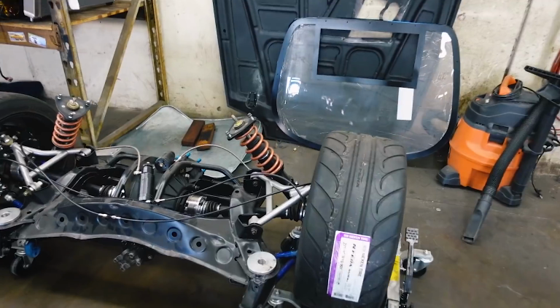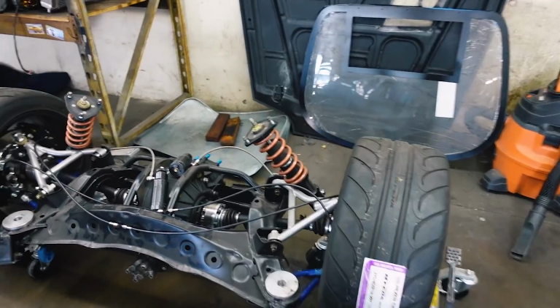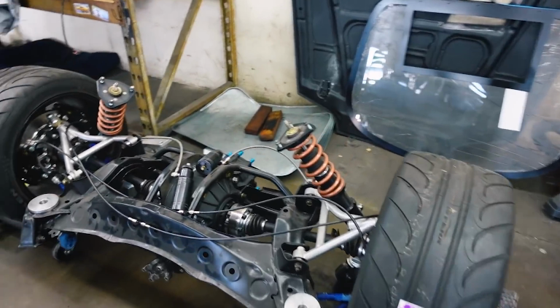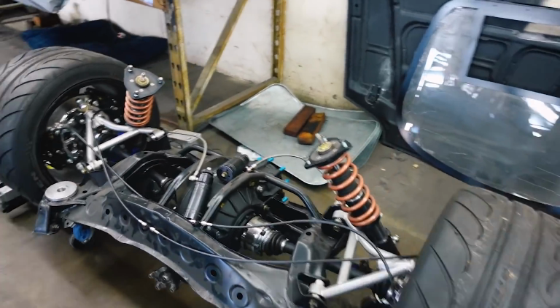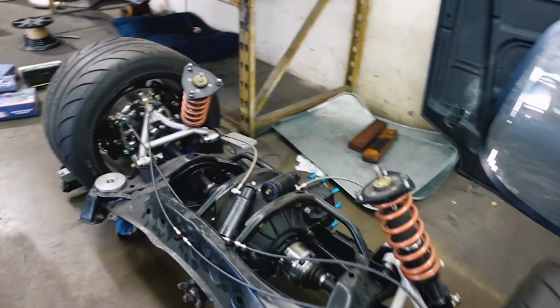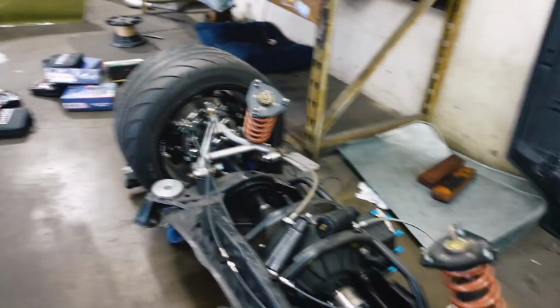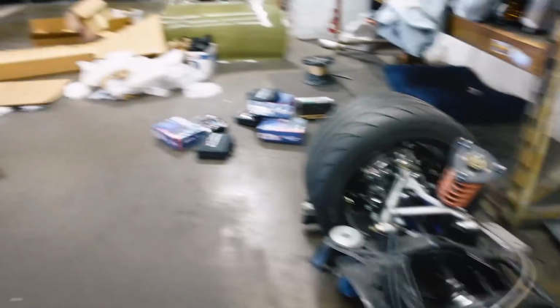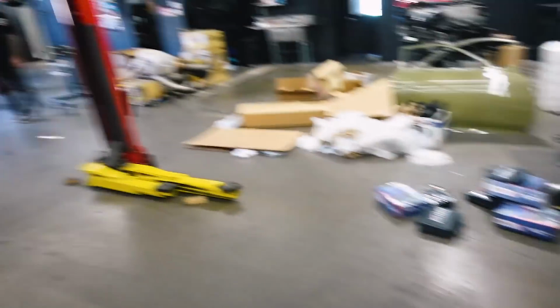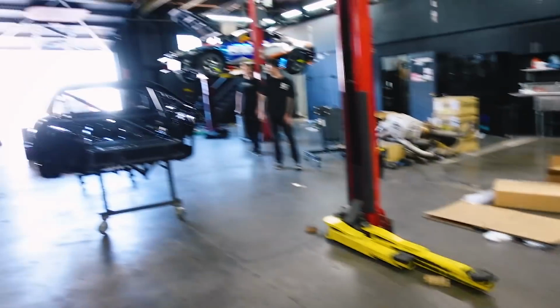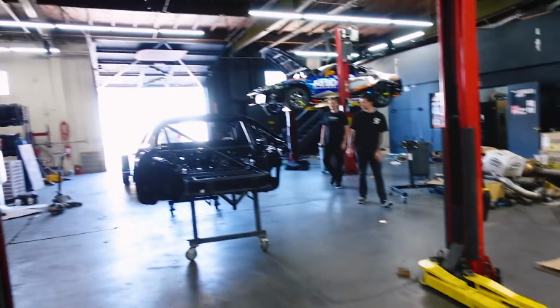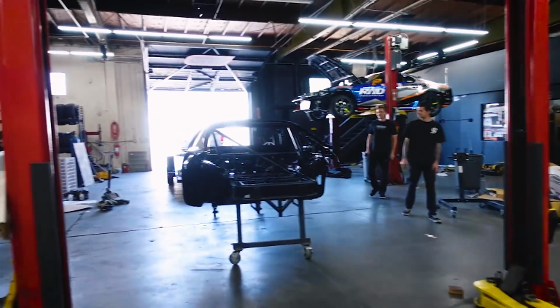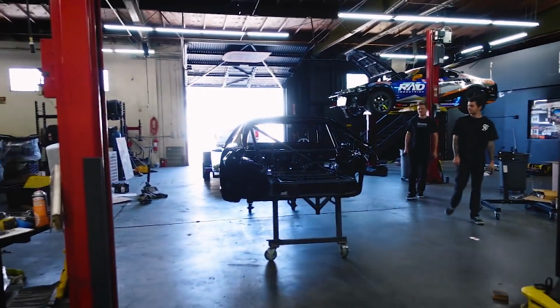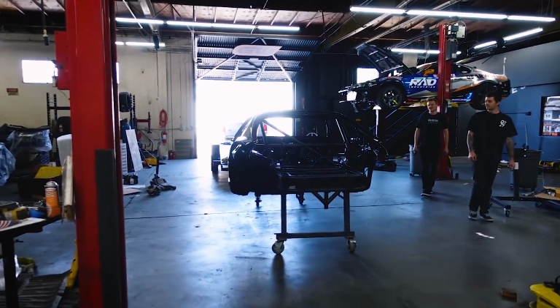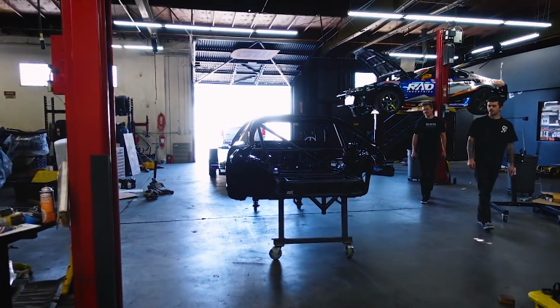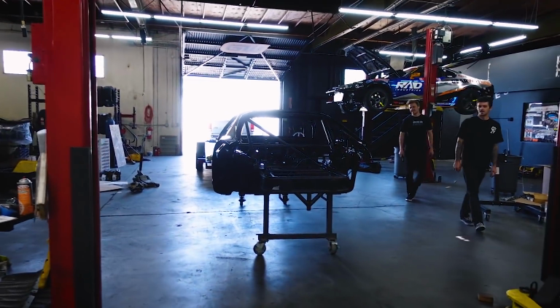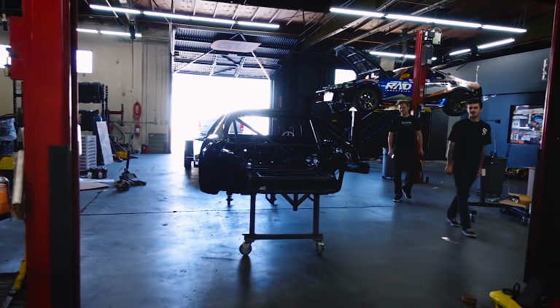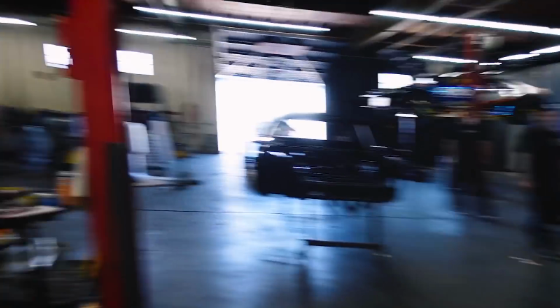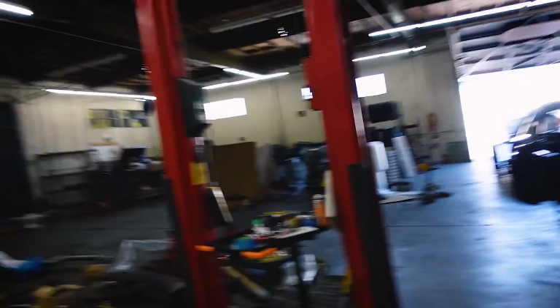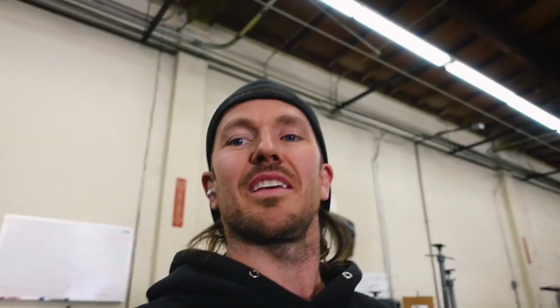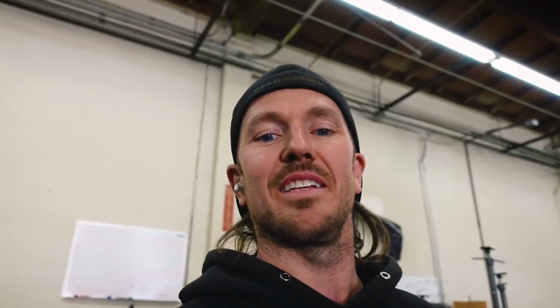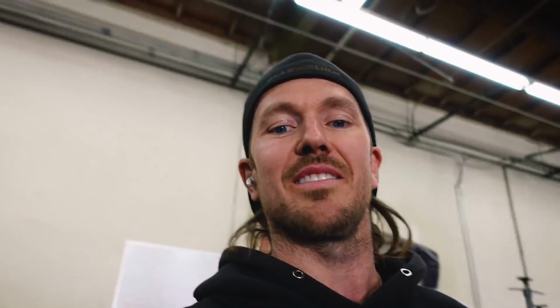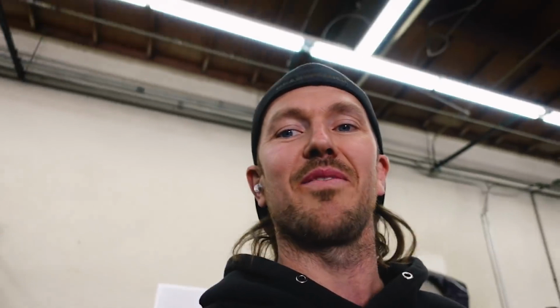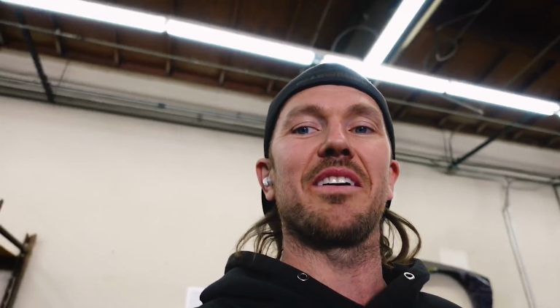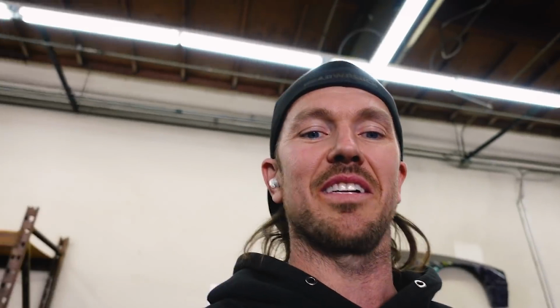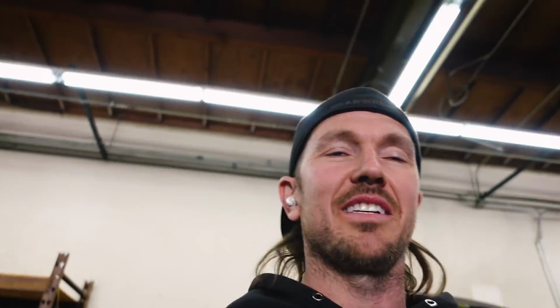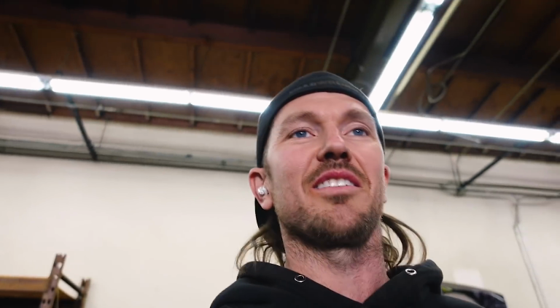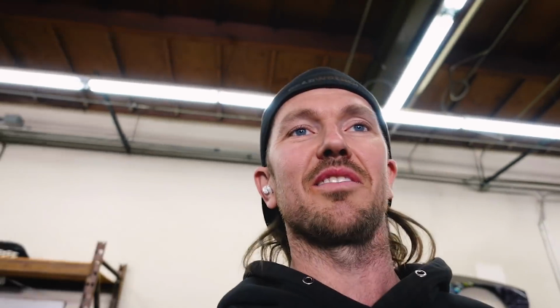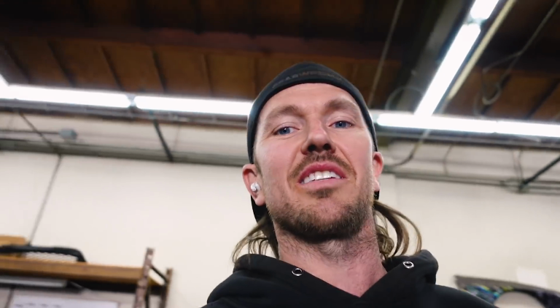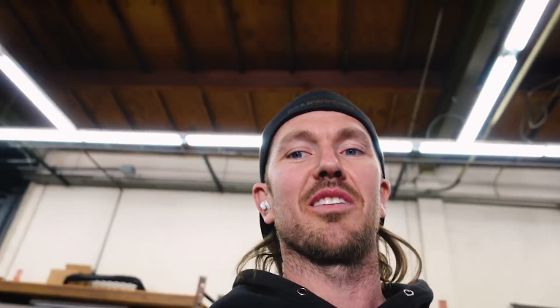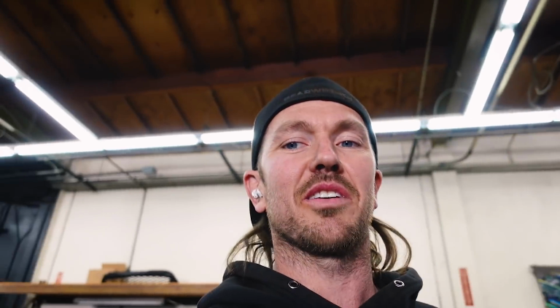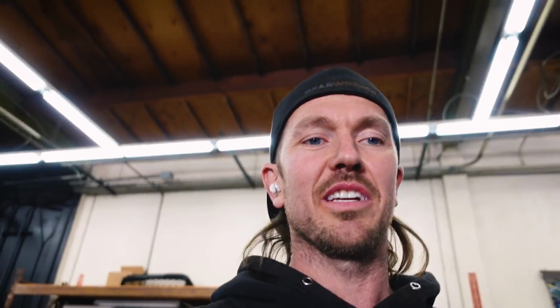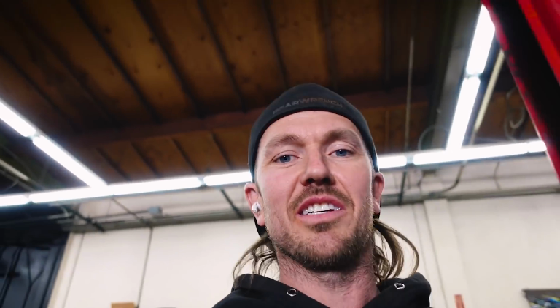One of the coolest cars that we'll ever build probably. That's the very end of this location.